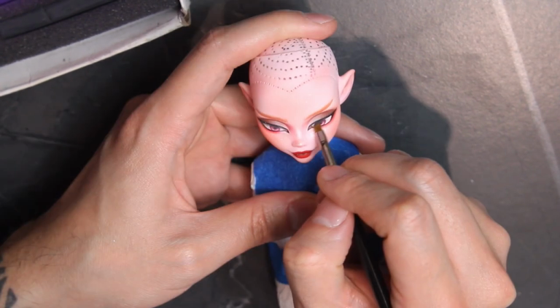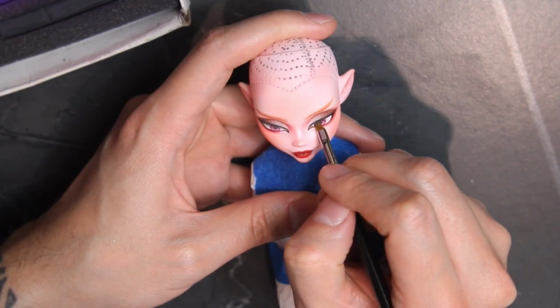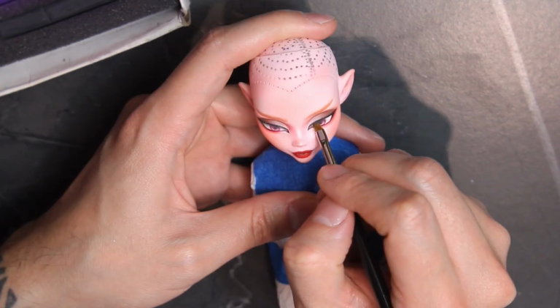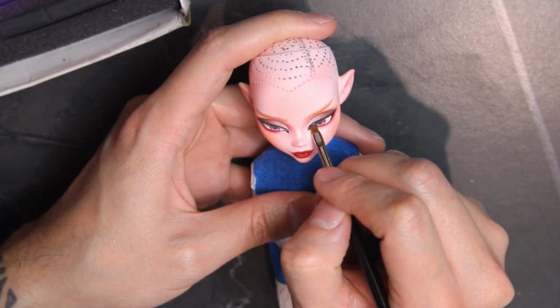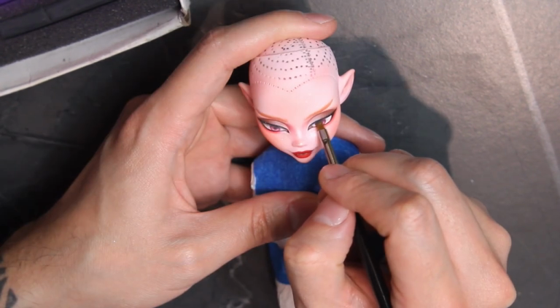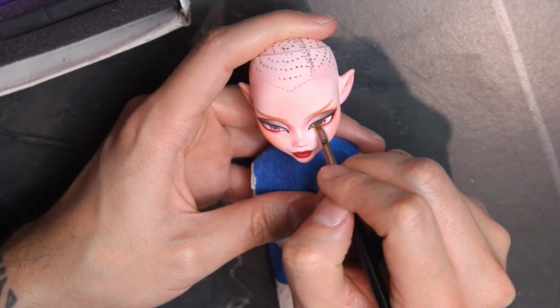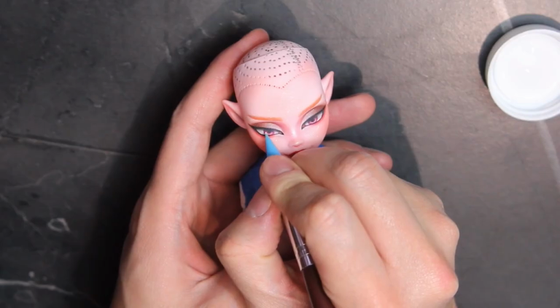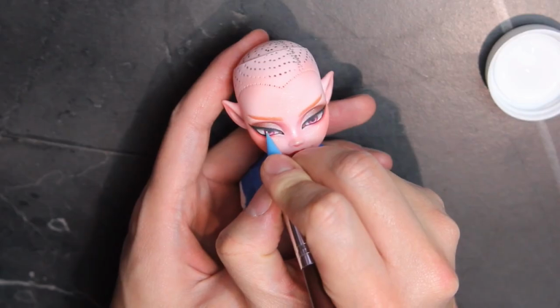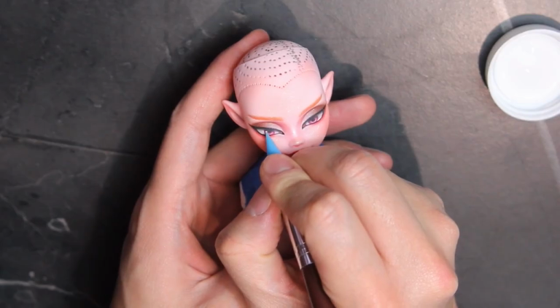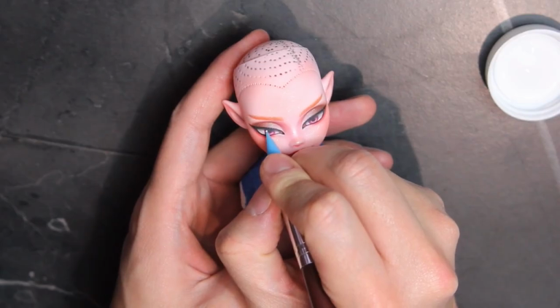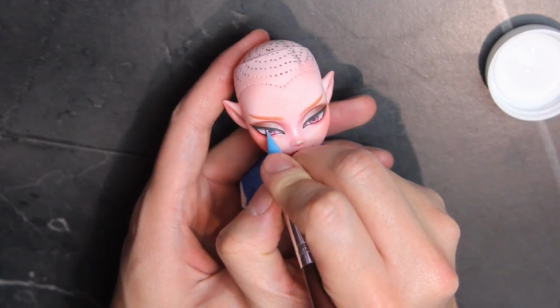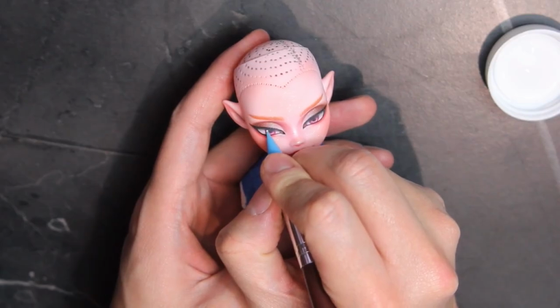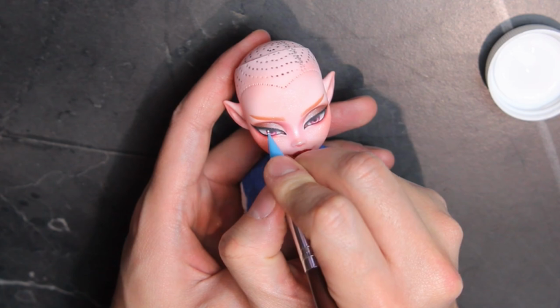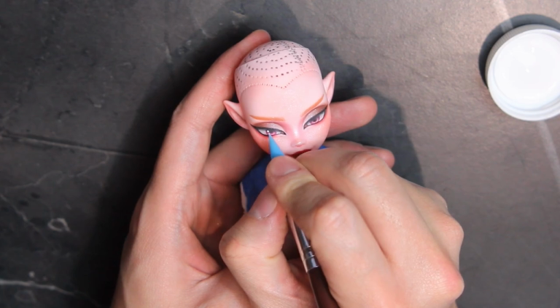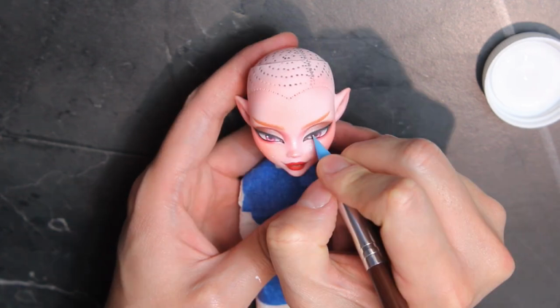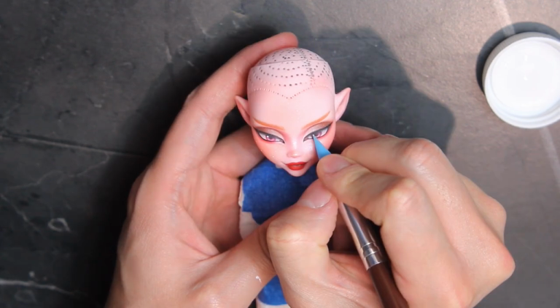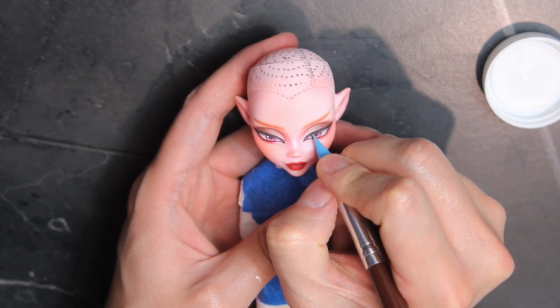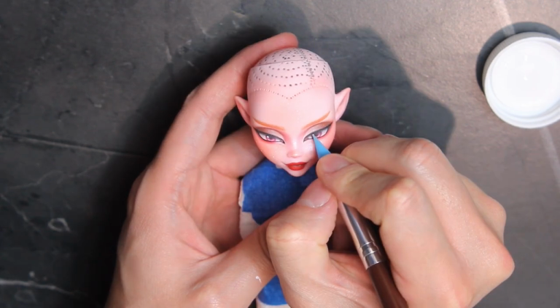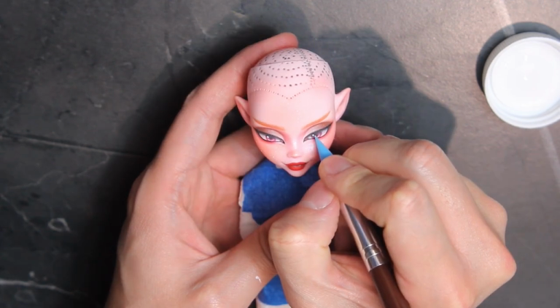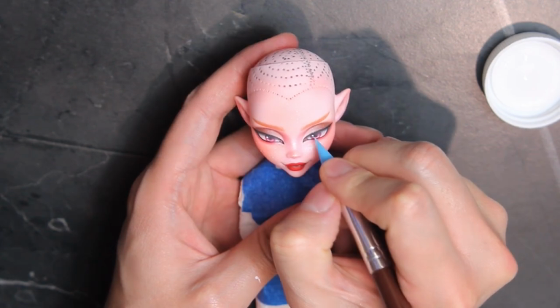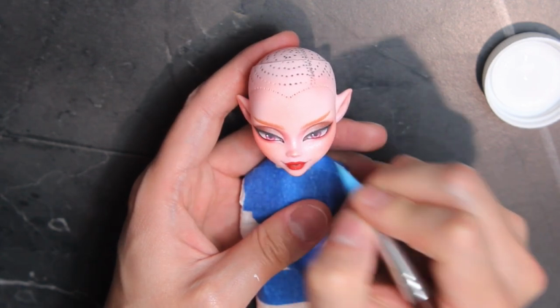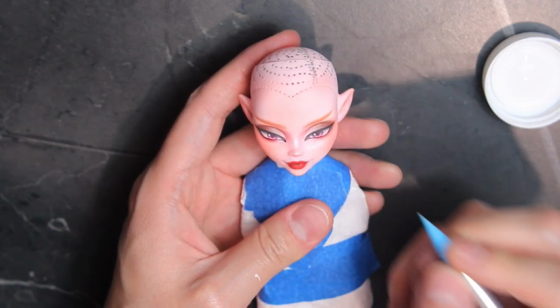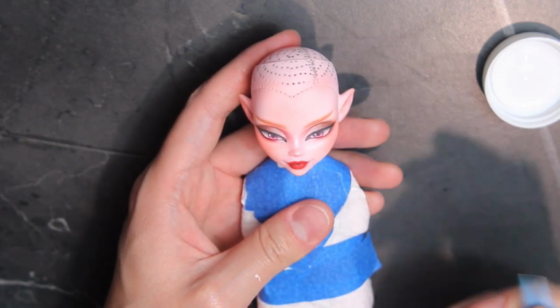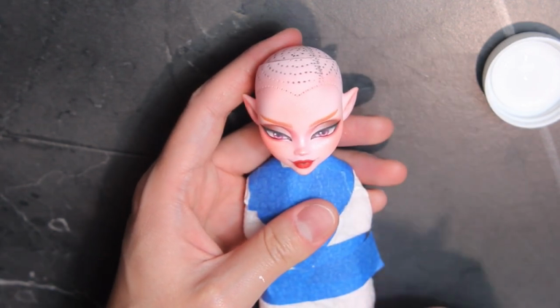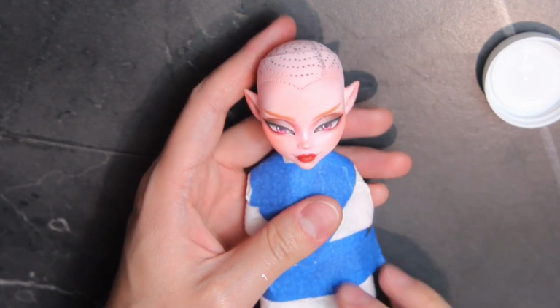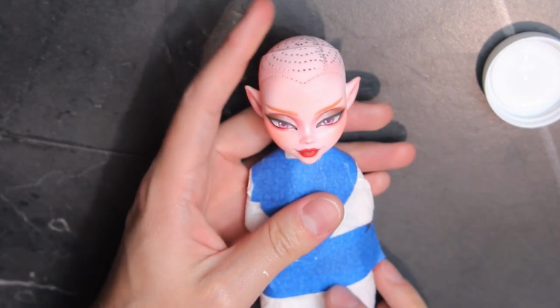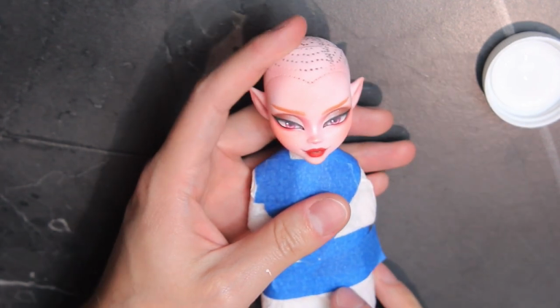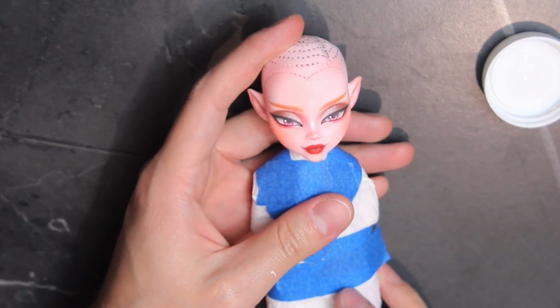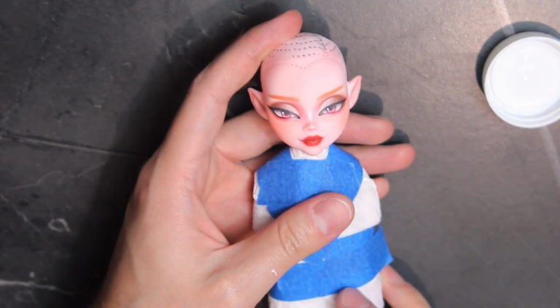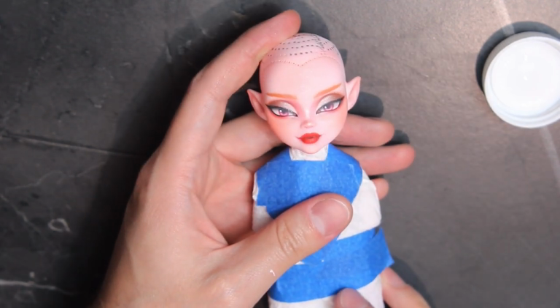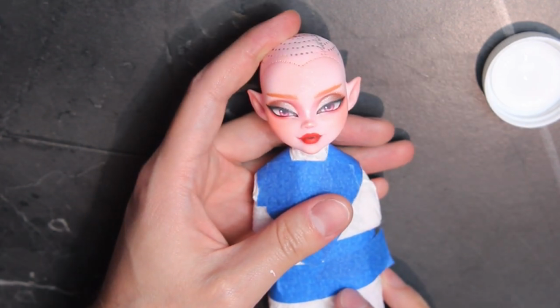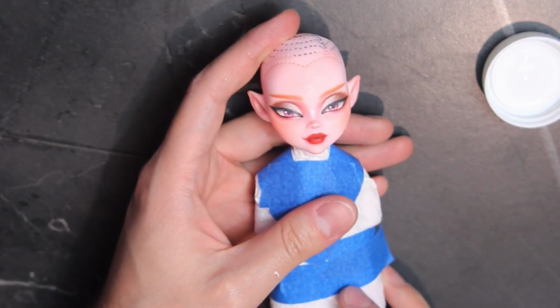I bring those eyes to life with catchlights. Off camera, I glue on two rhinestones under the eyes.